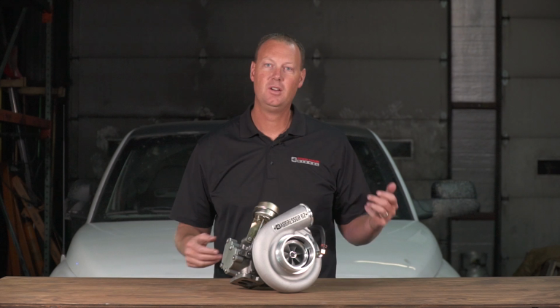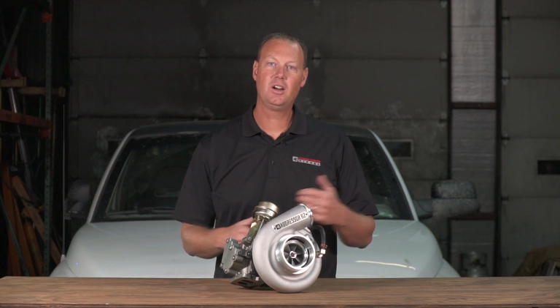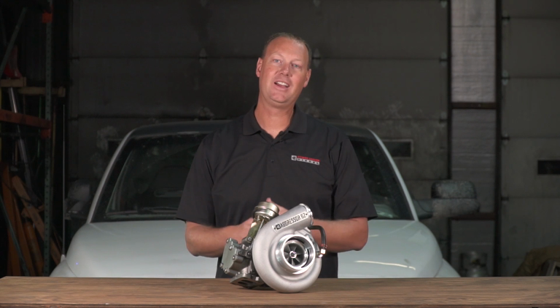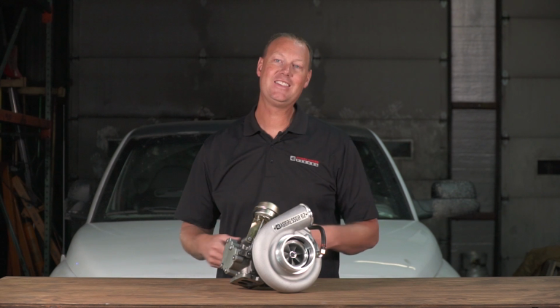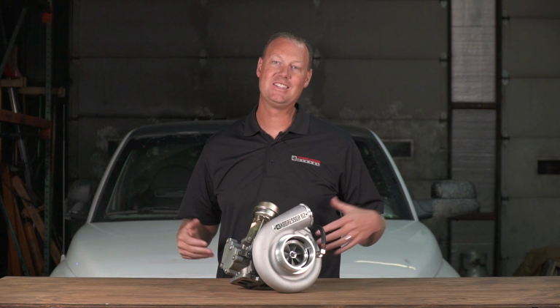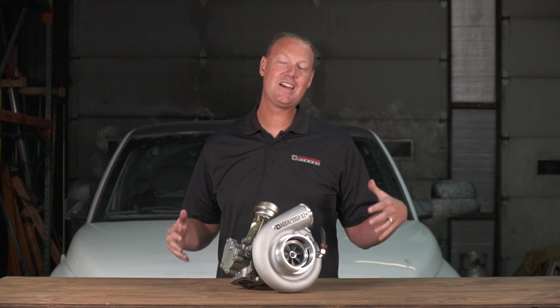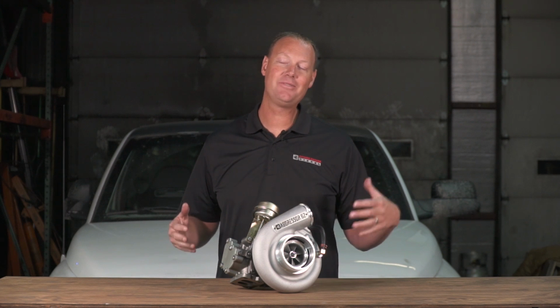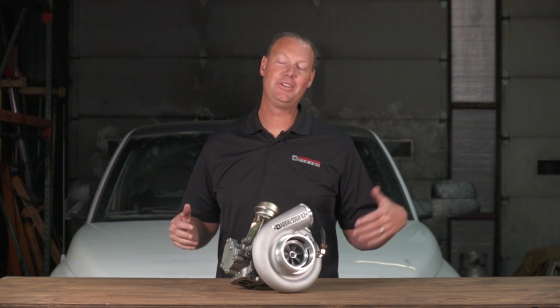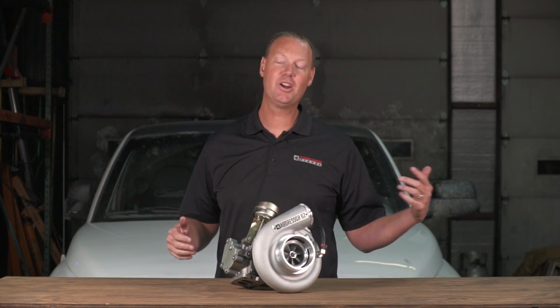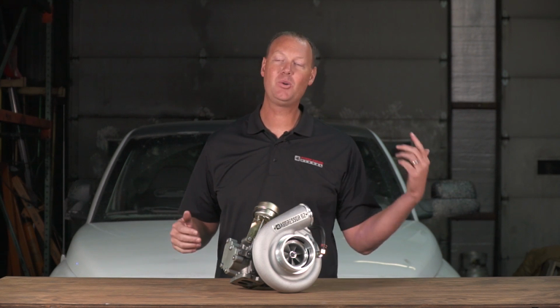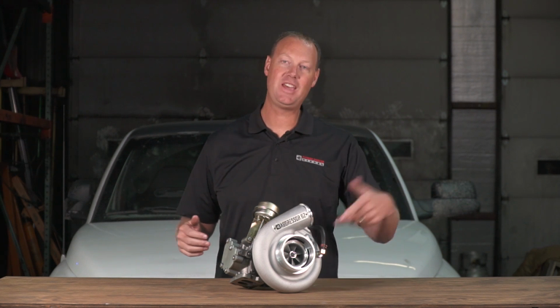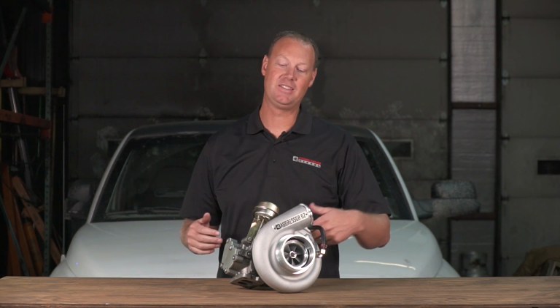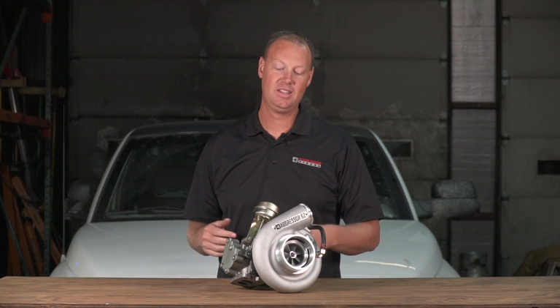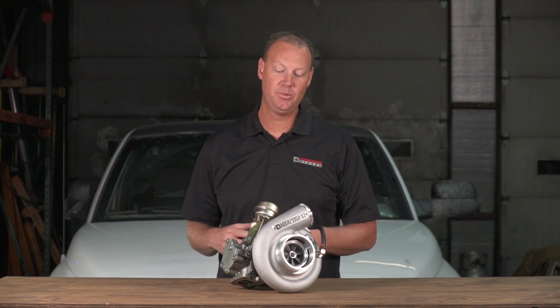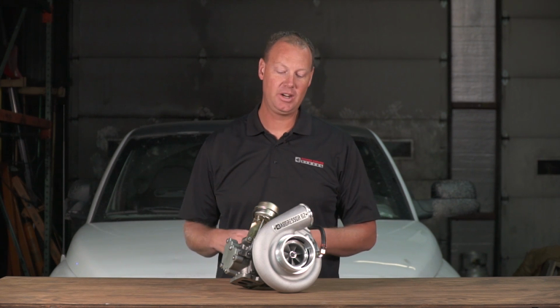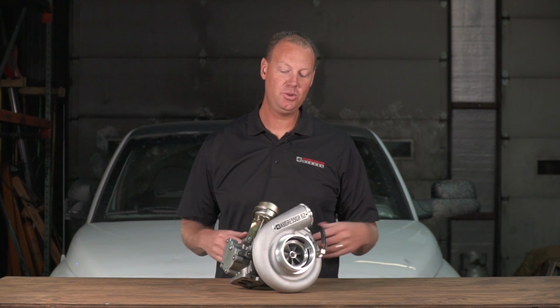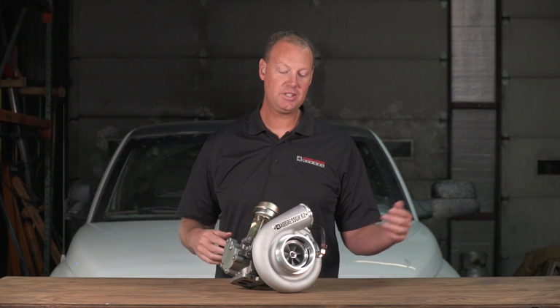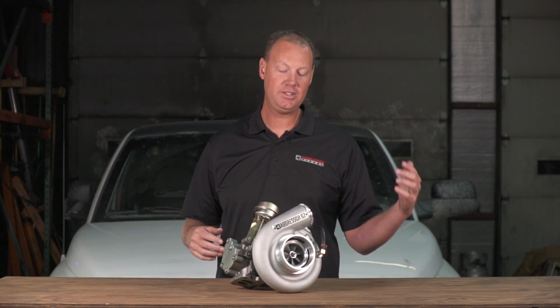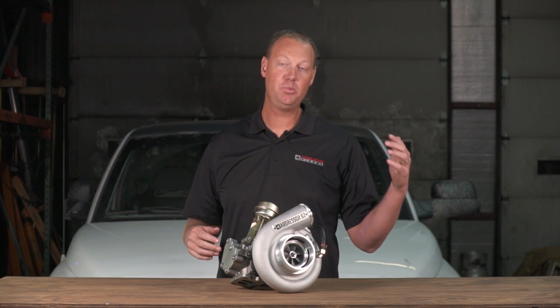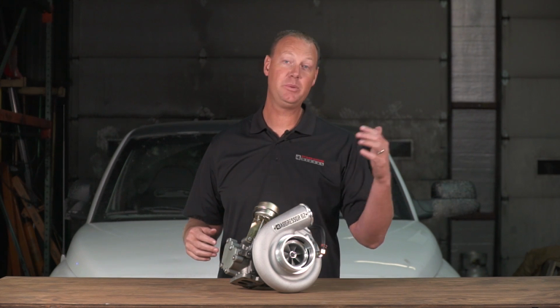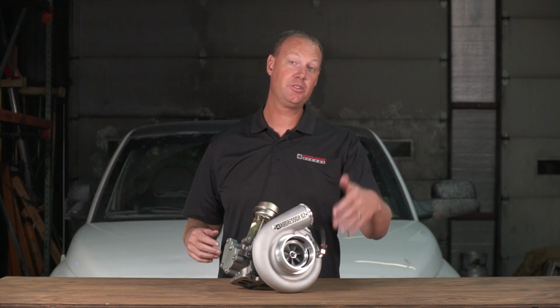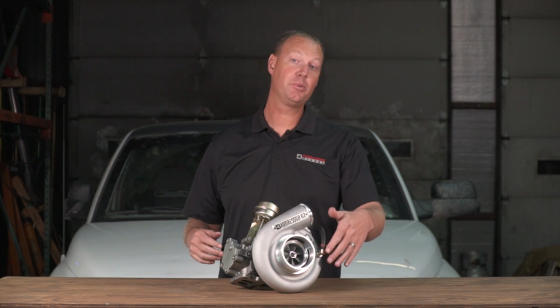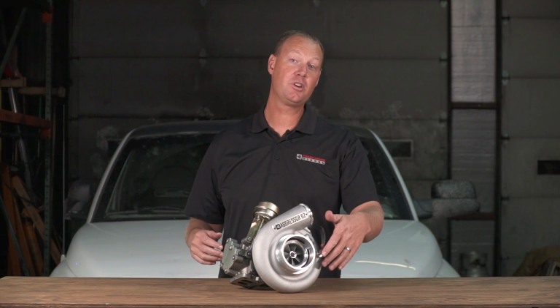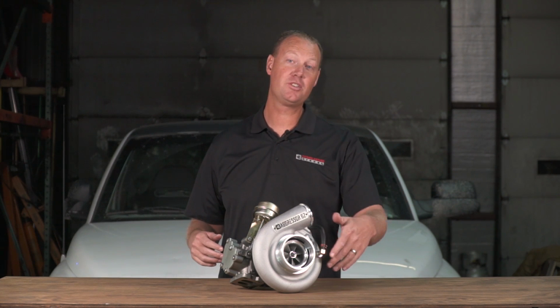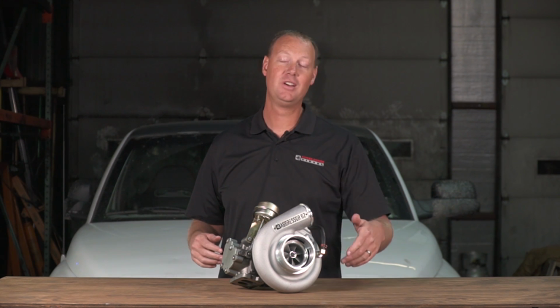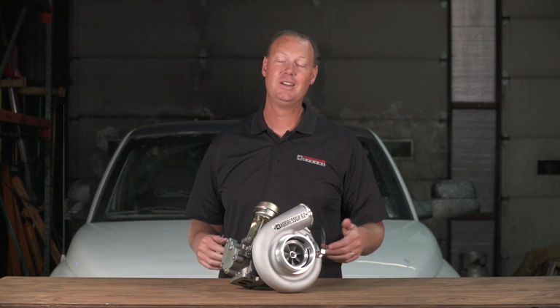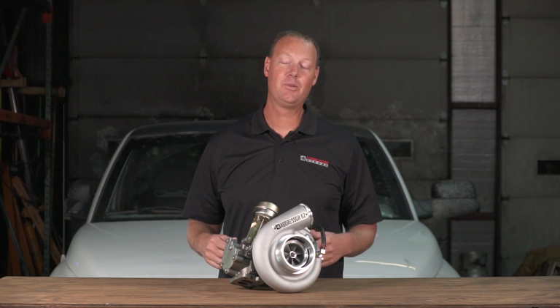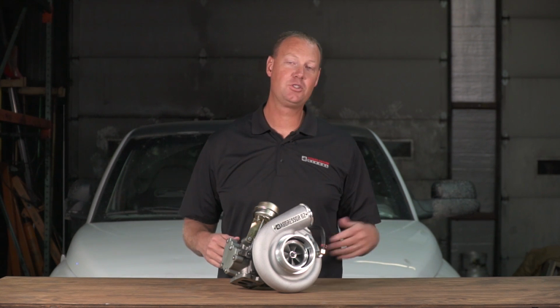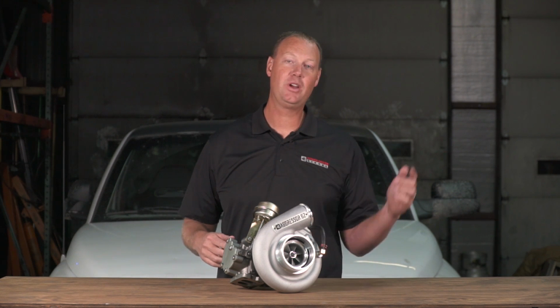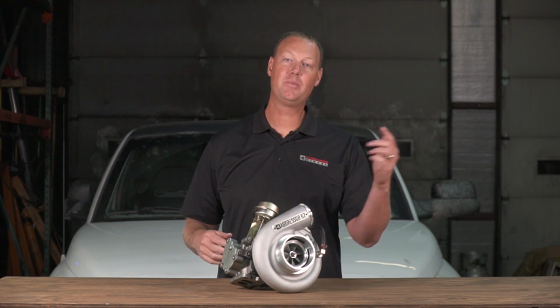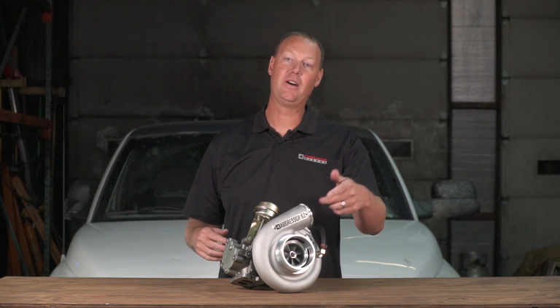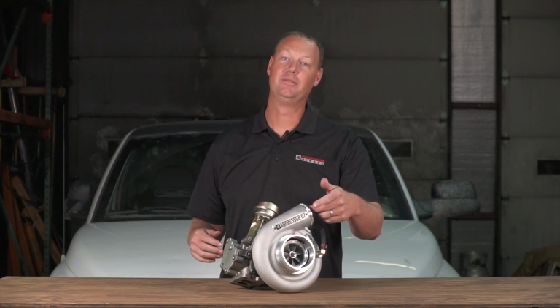Alright guys, it is time for a turbo test. We've got a new 62mm turbocharger and I want to show you all about it.